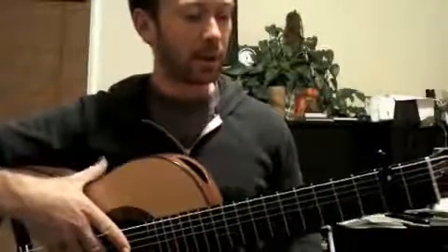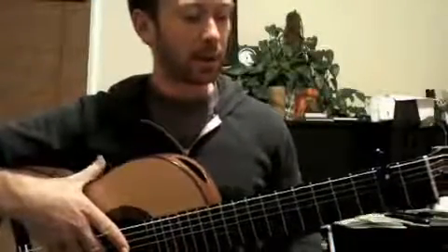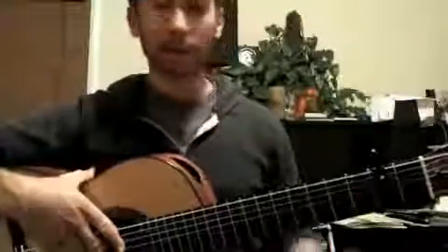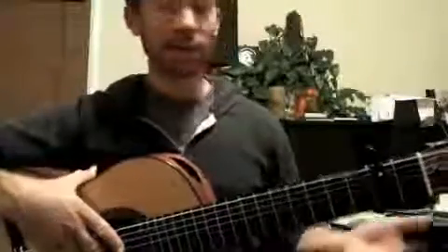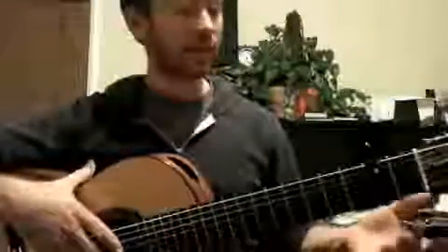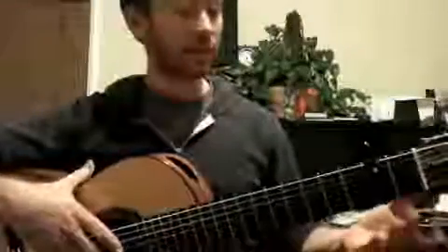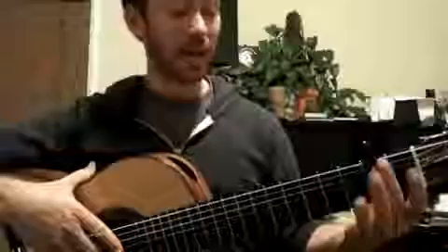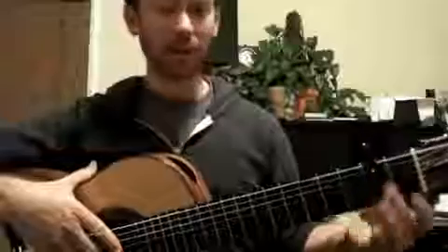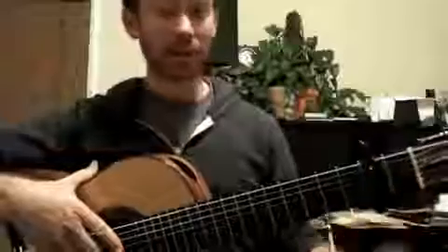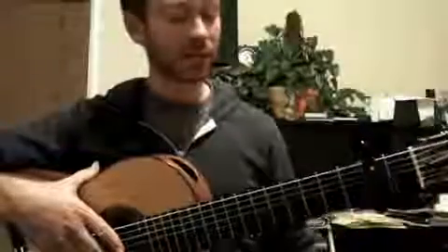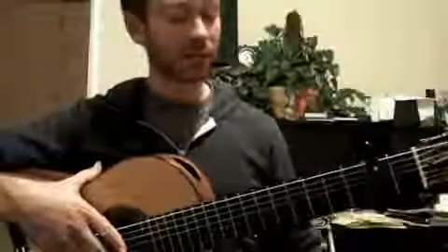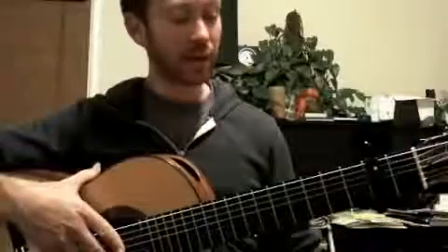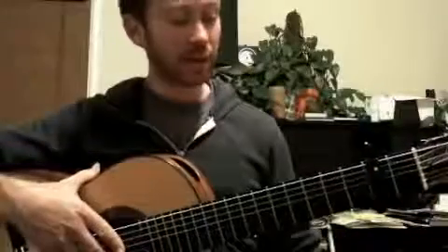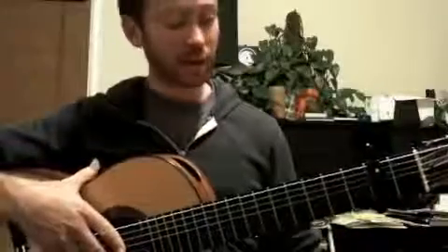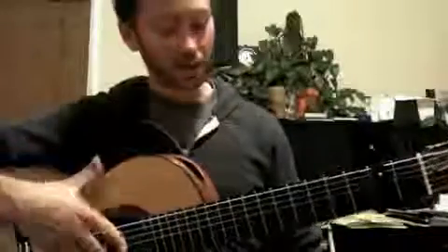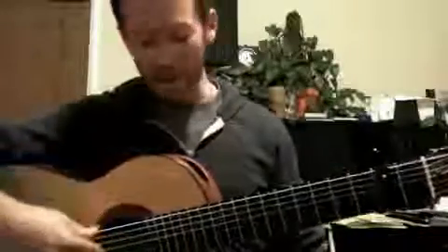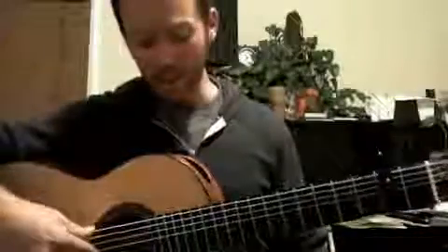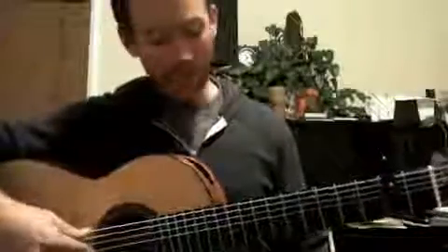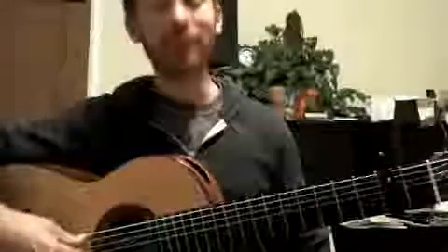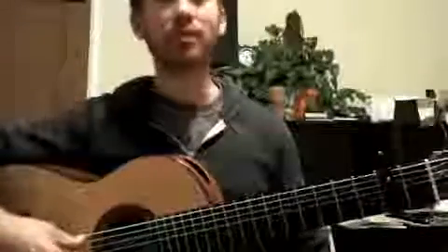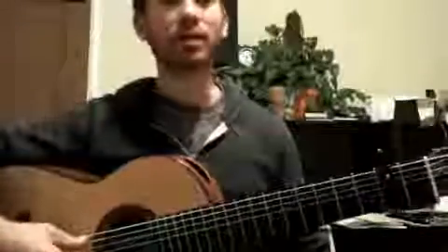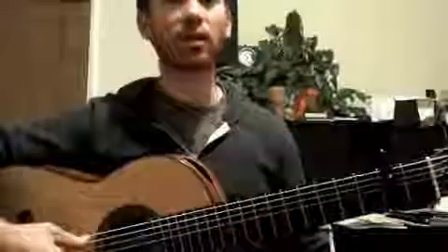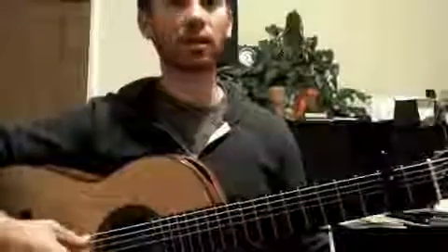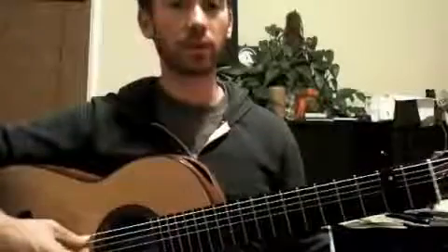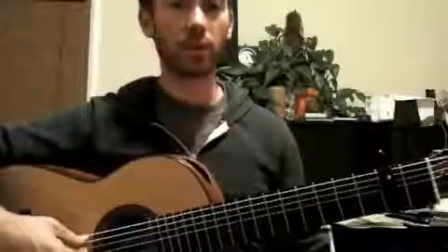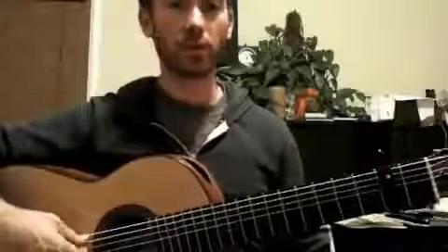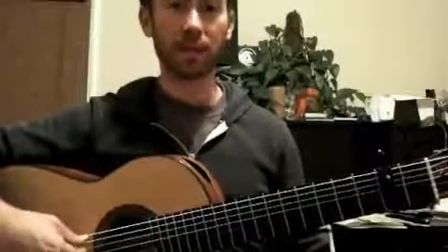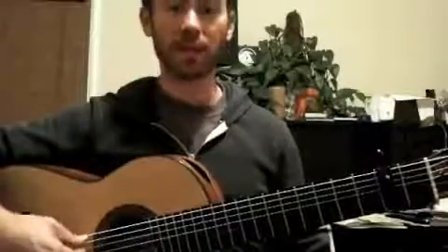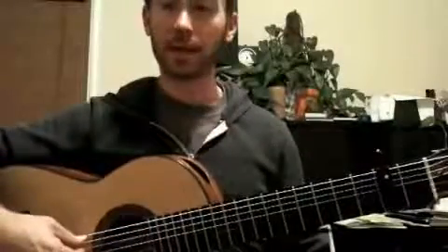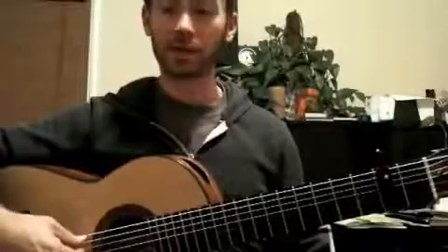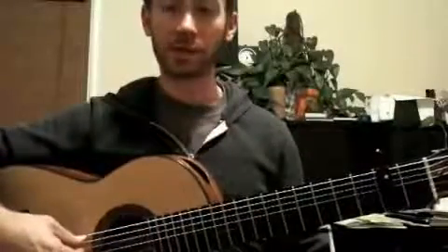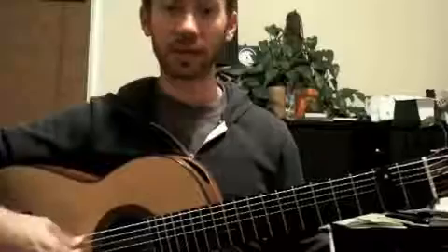A couple other details: I'm capoed at the second fret and I have a seven string guitar with a low B extra string.